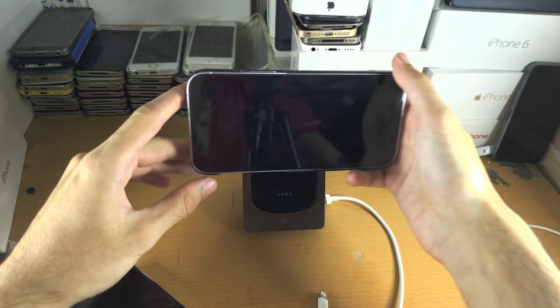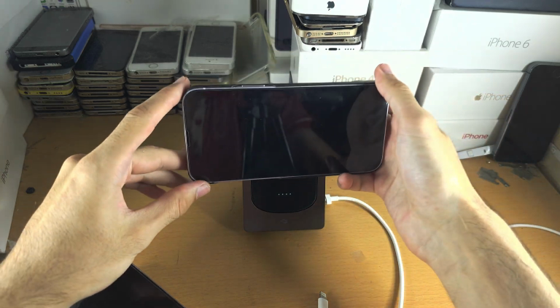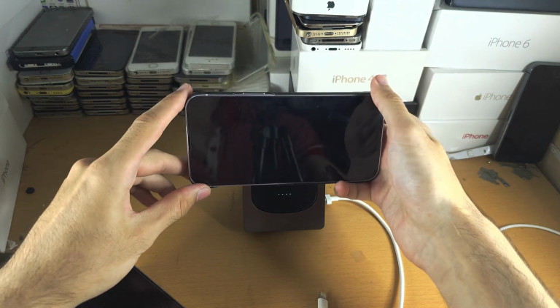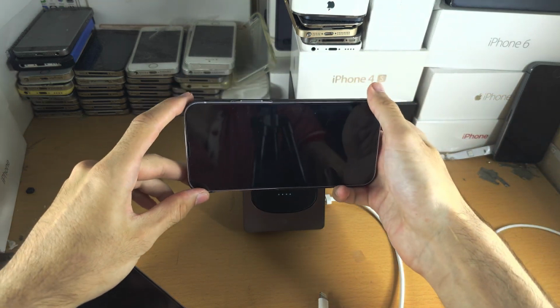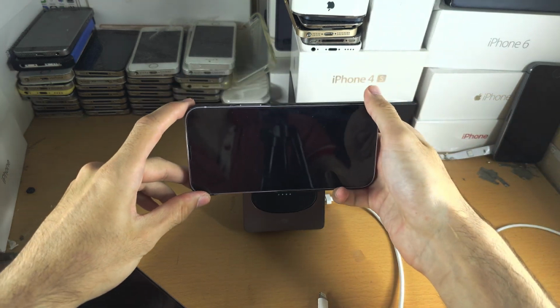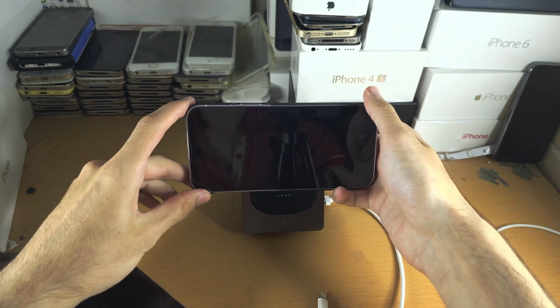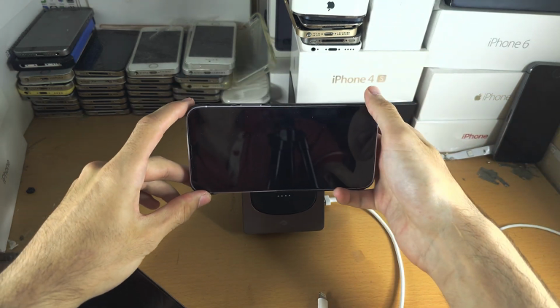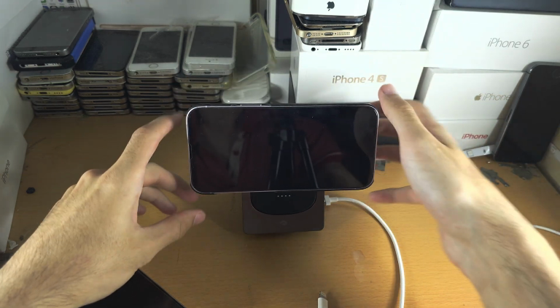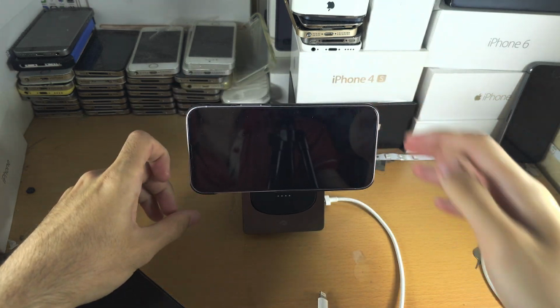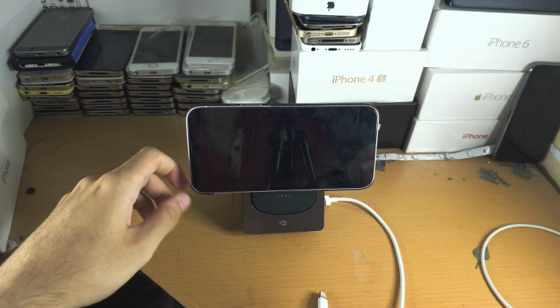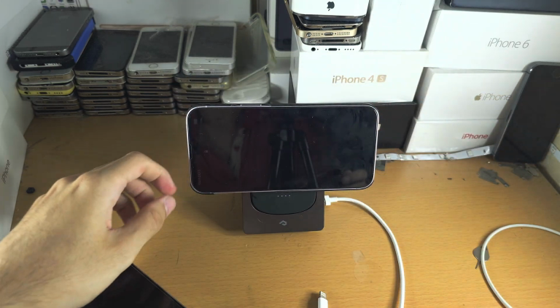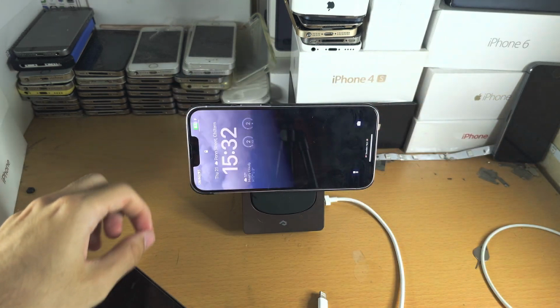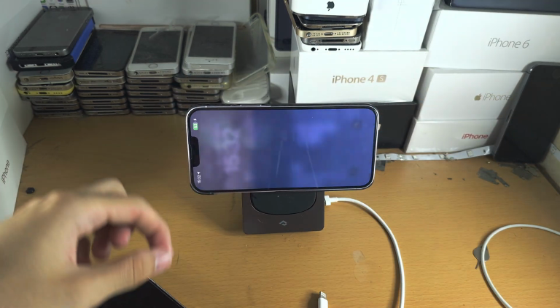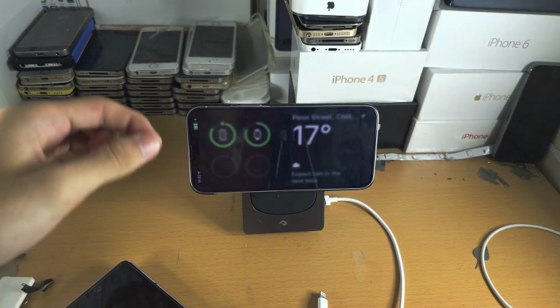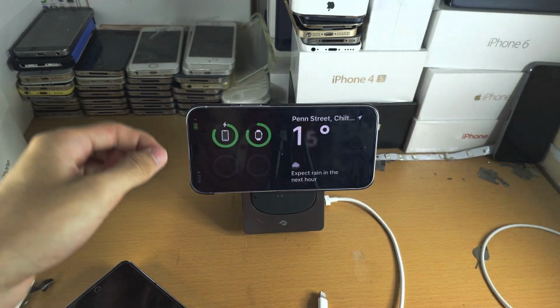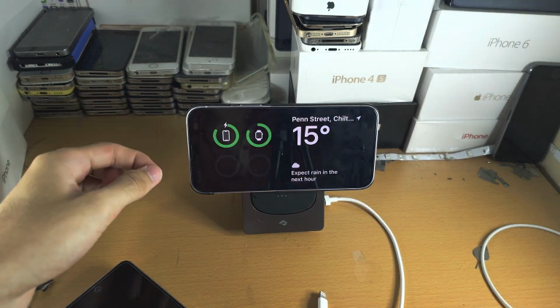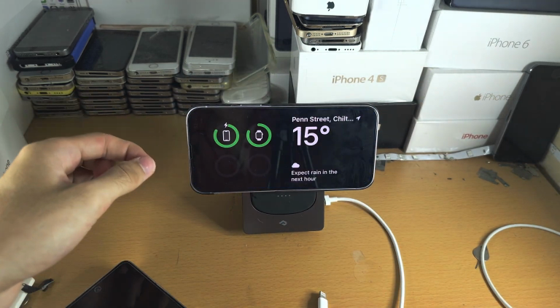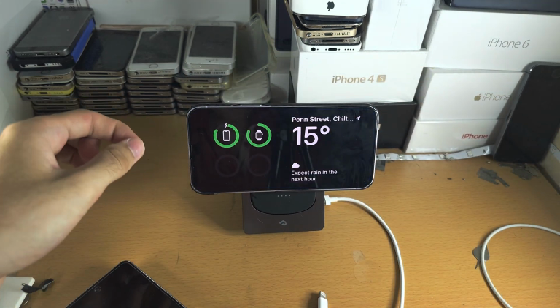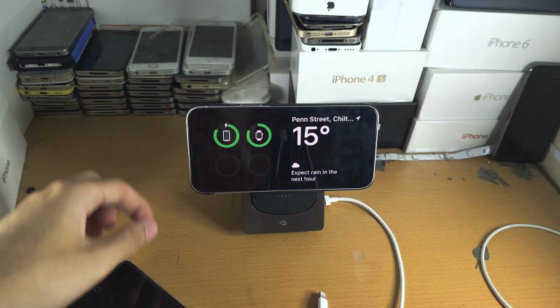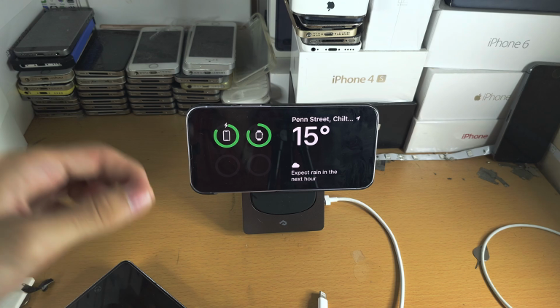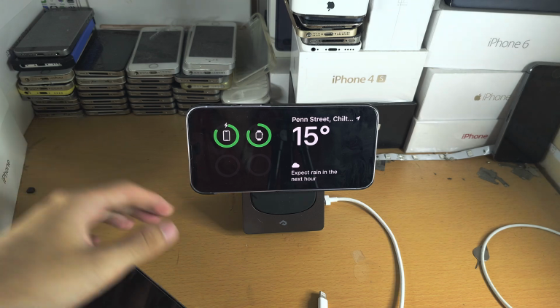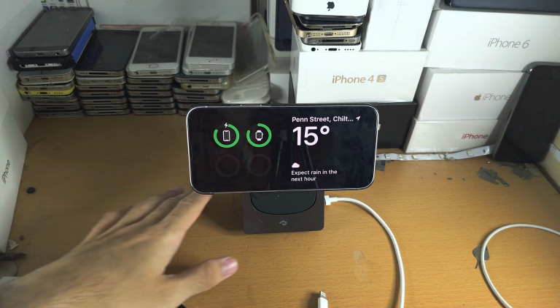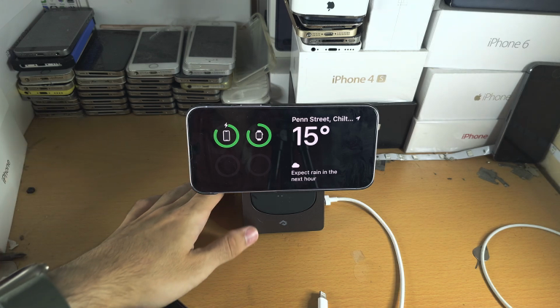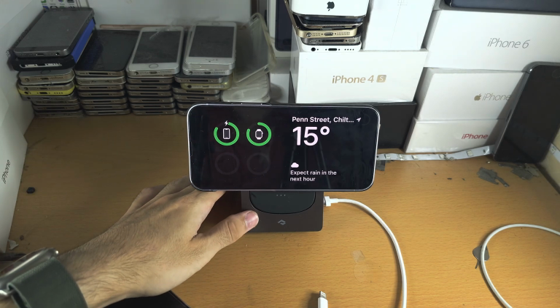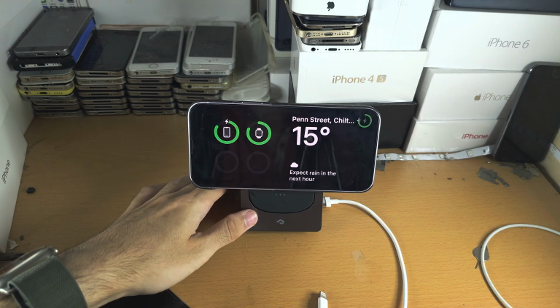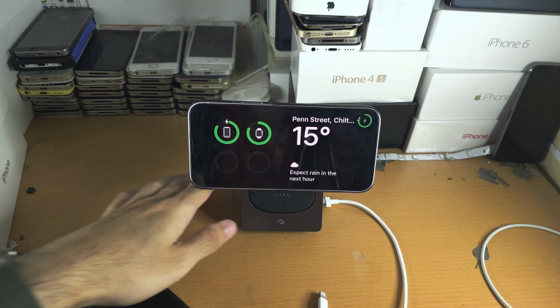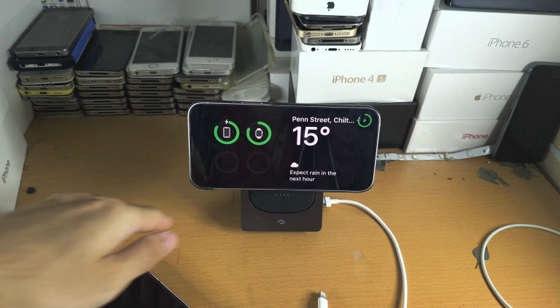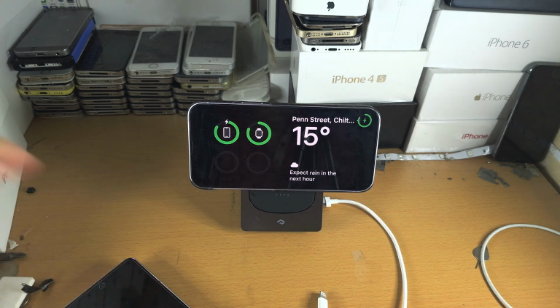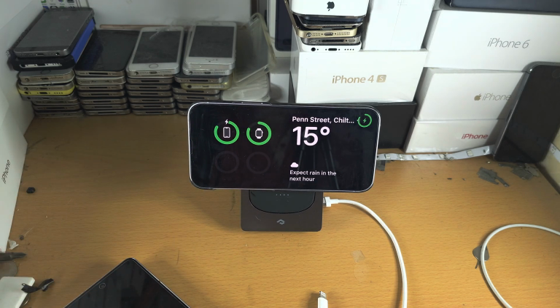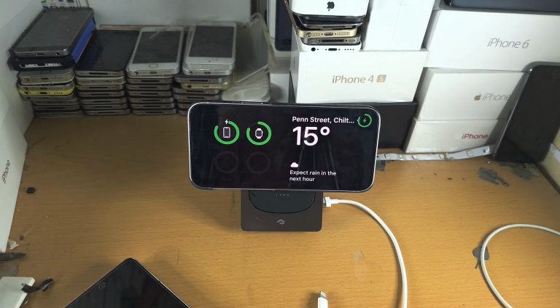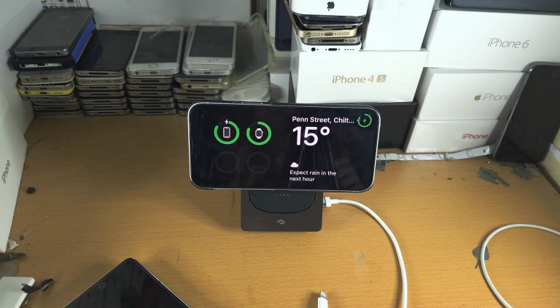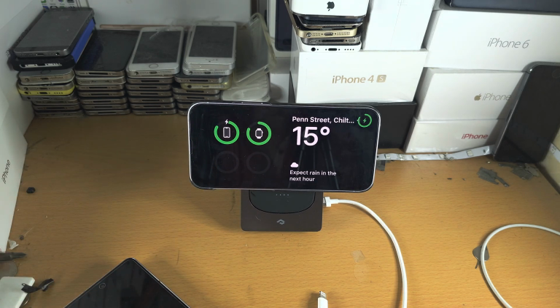So we're going to place the phone on the stand — it's in landscape mode, it's charging — and now we see the Standby screen.